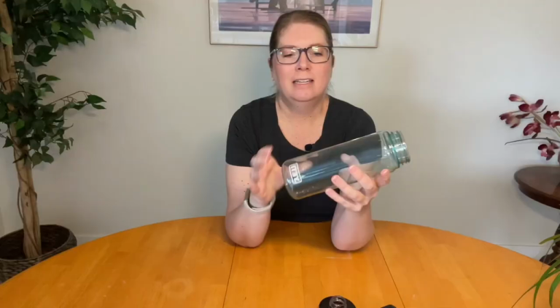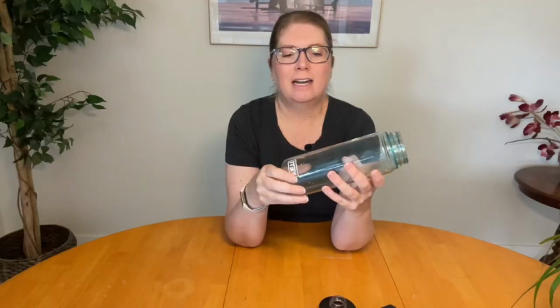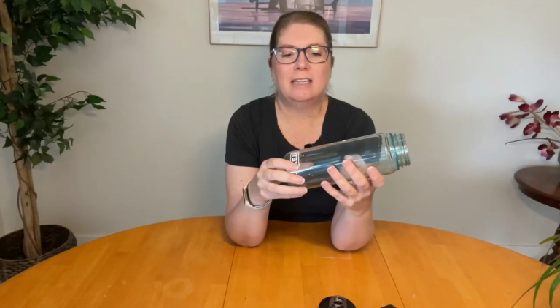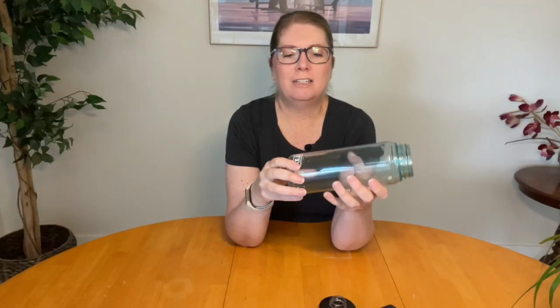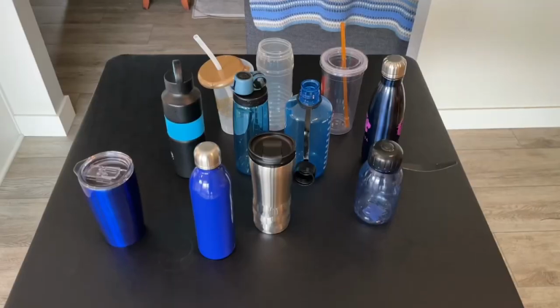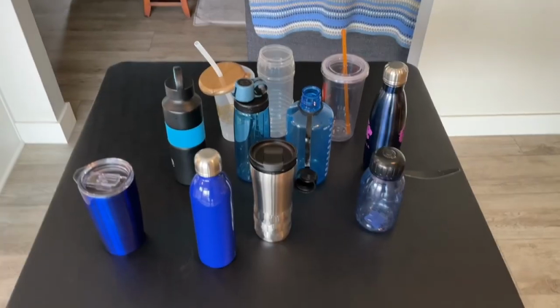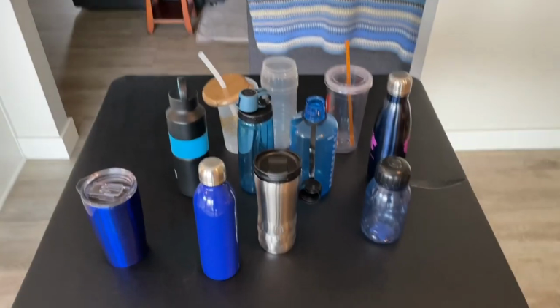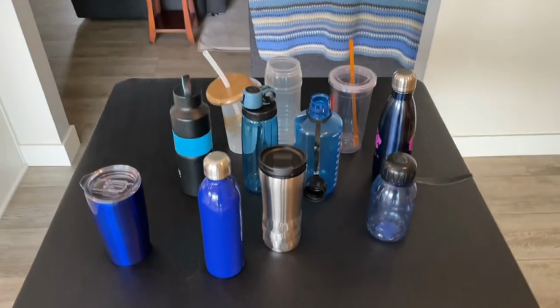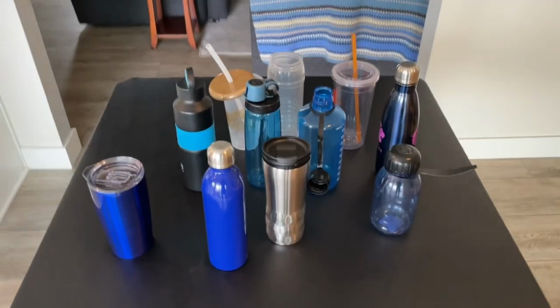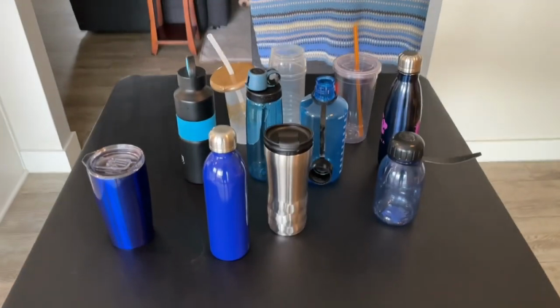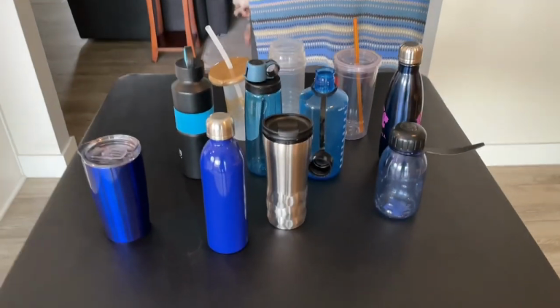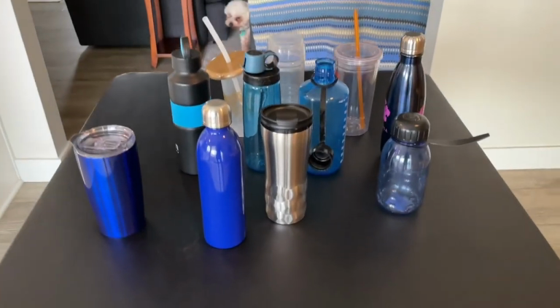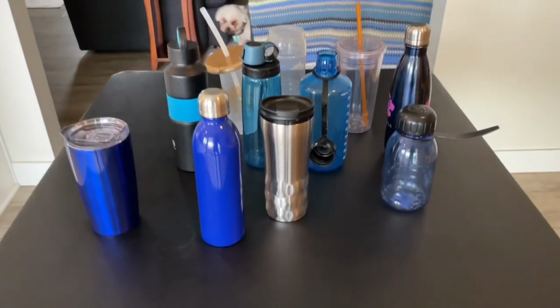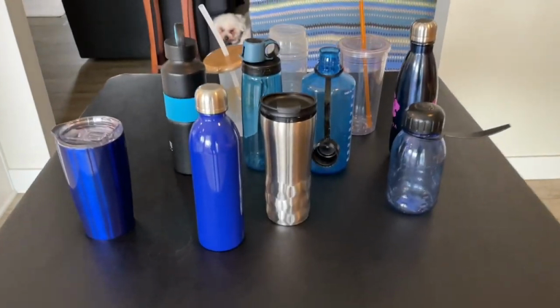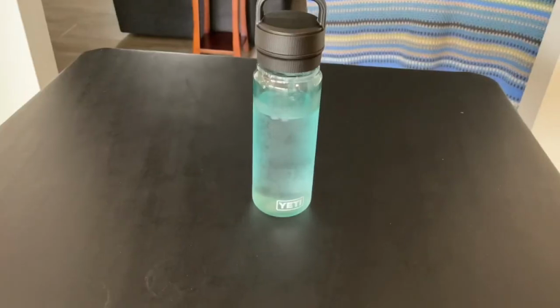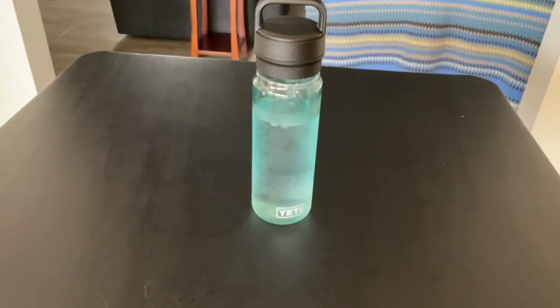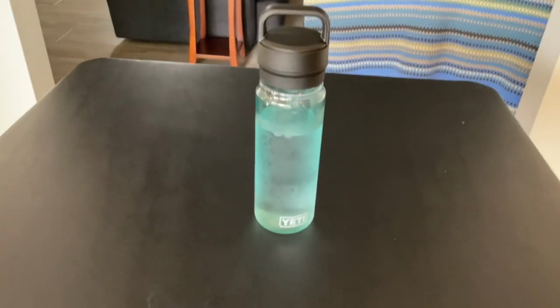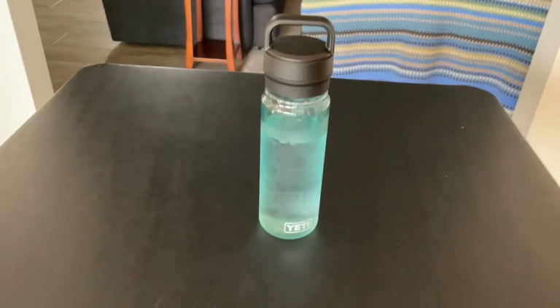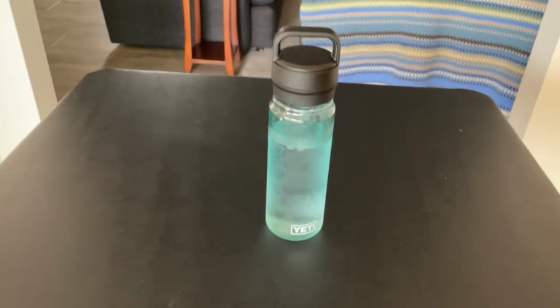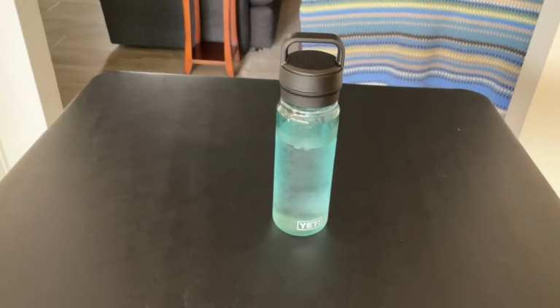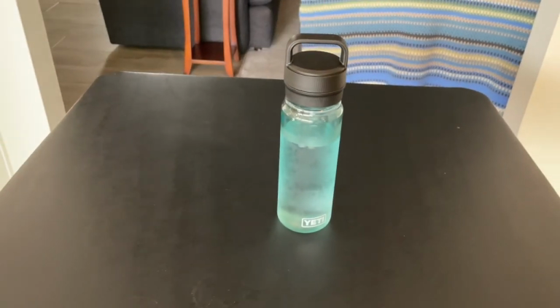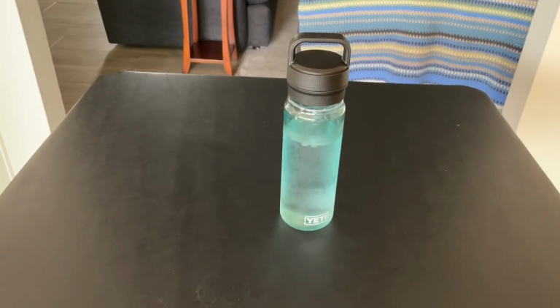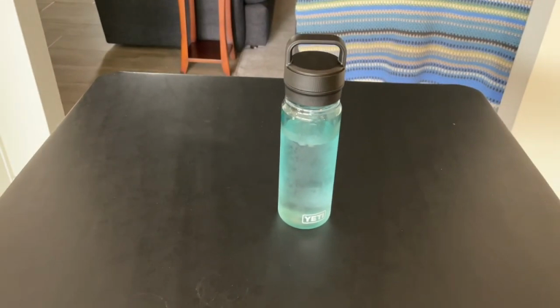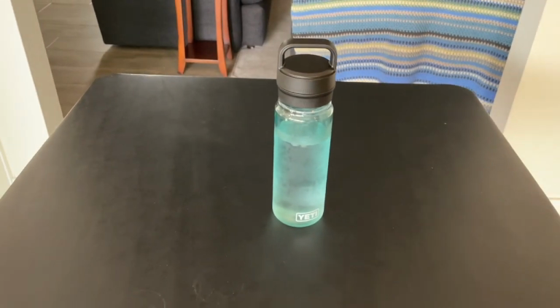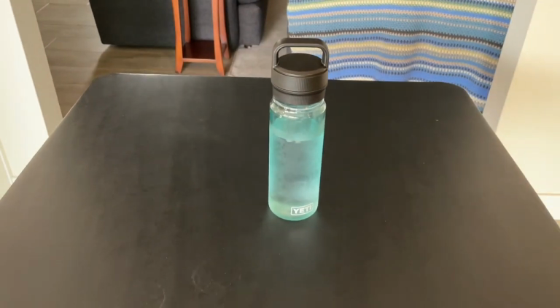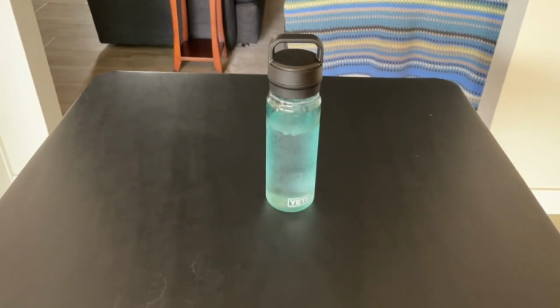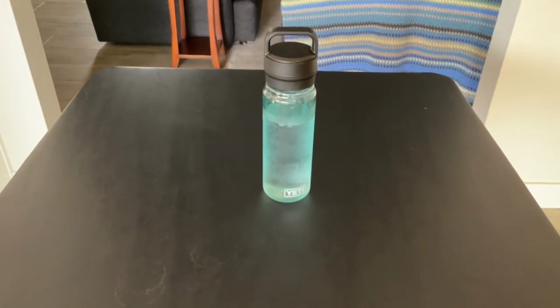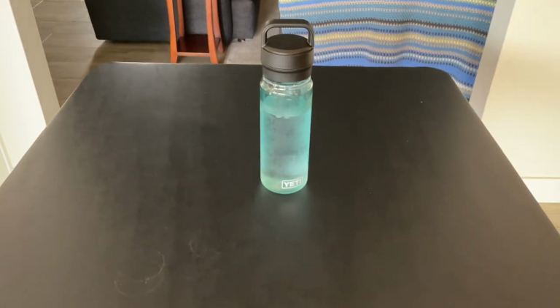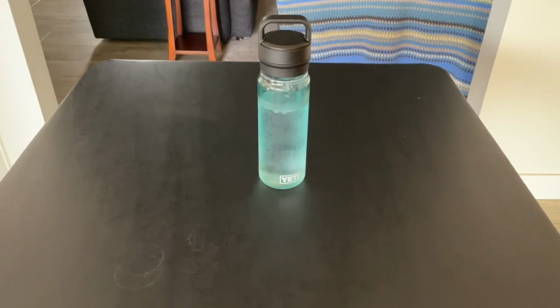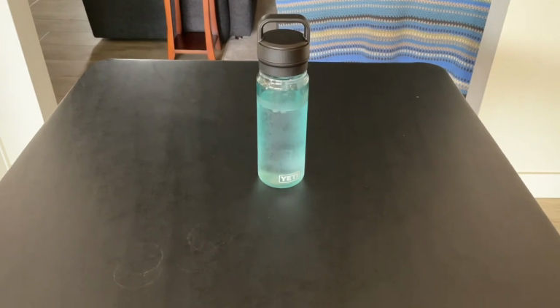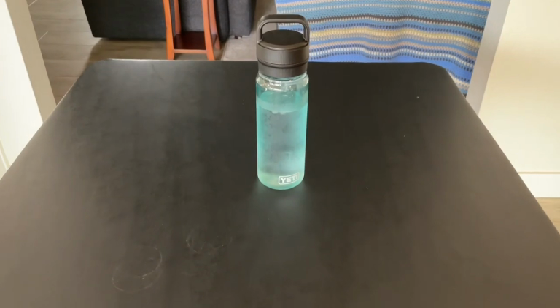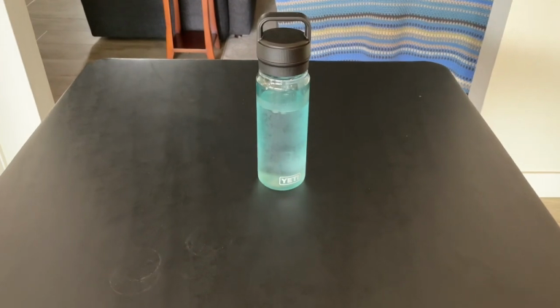I love it. I want to replace all my old cheap freebie water bottles with this. This is now my new favorite.